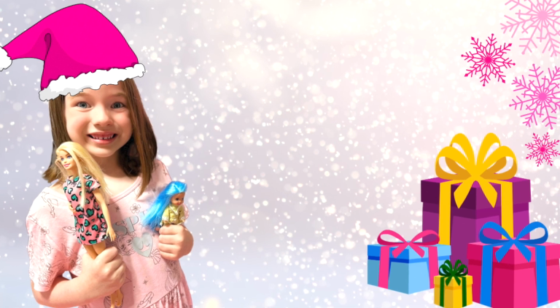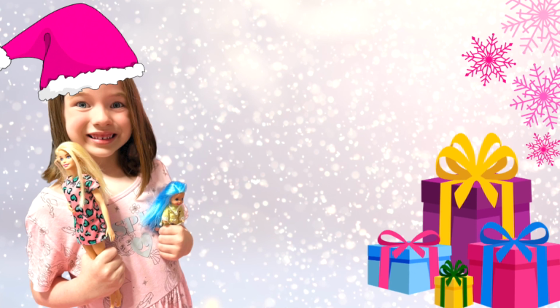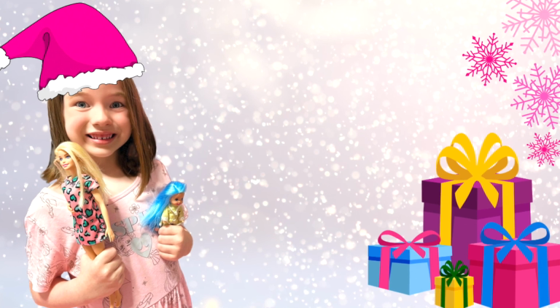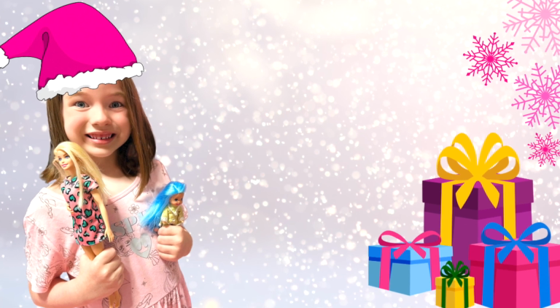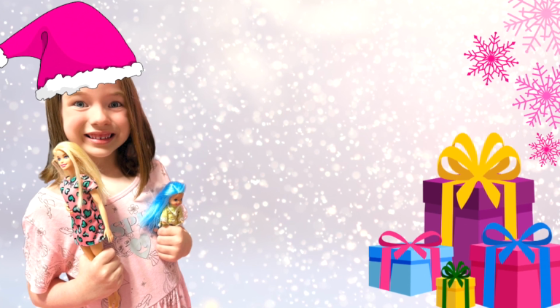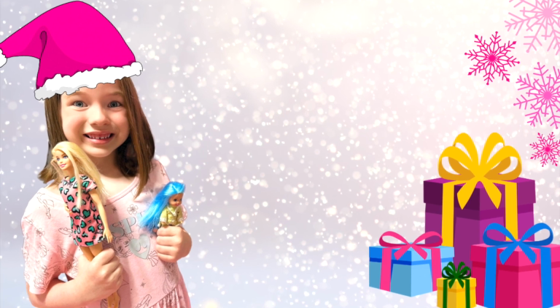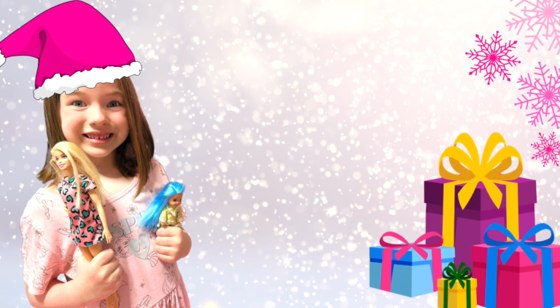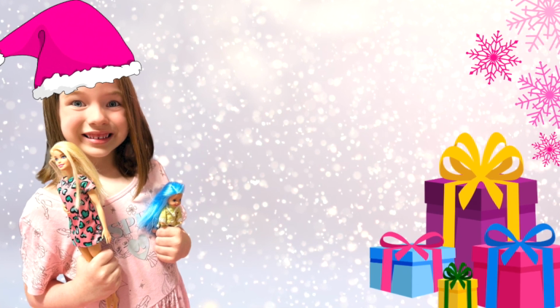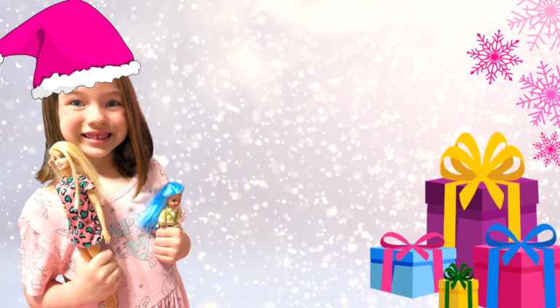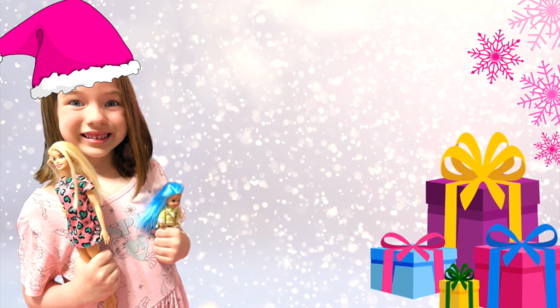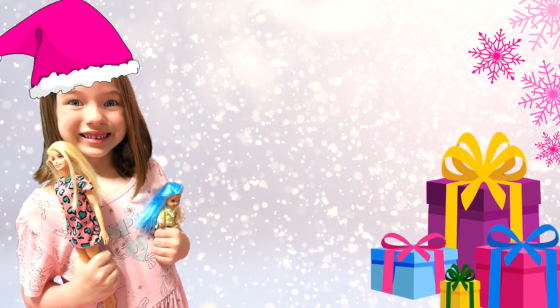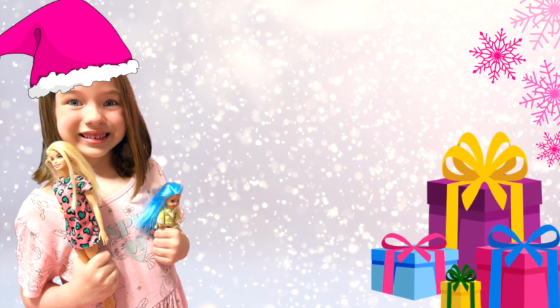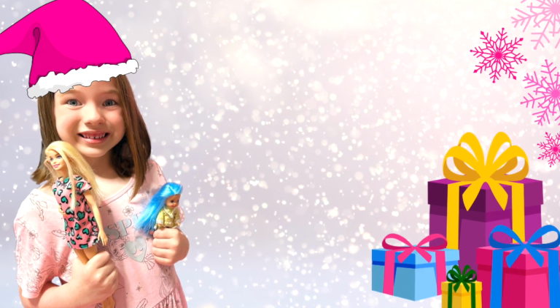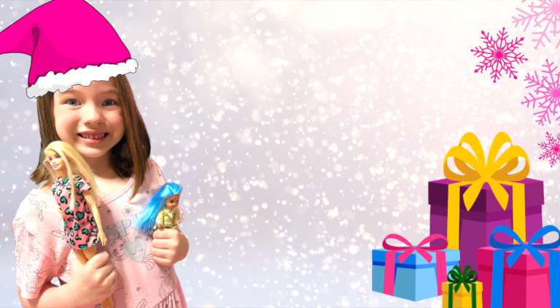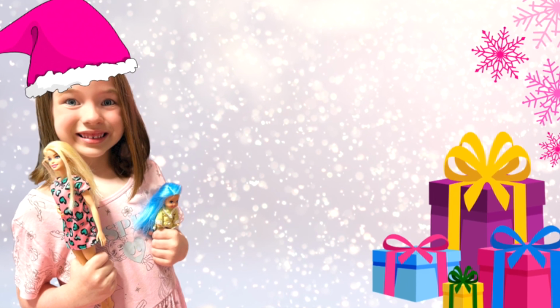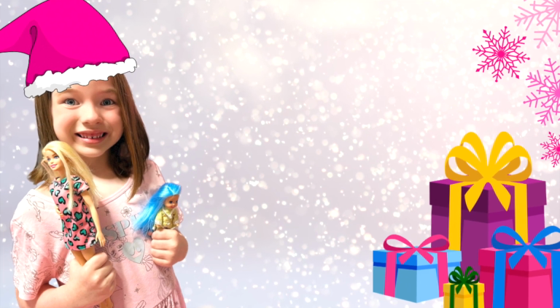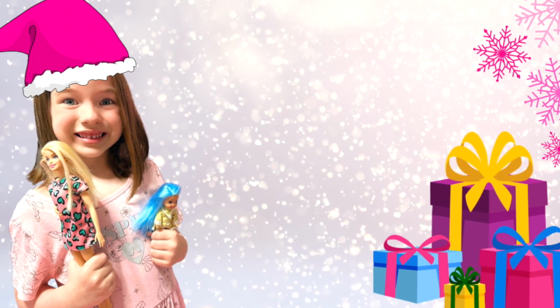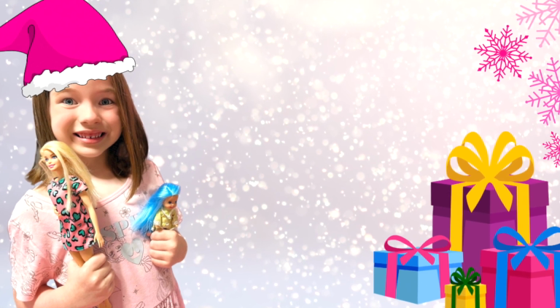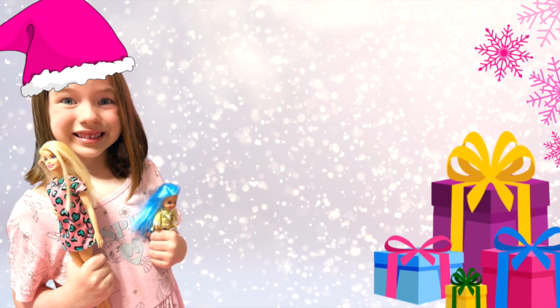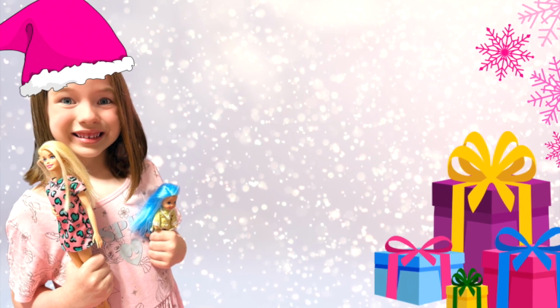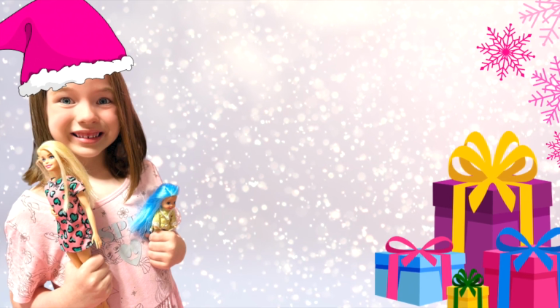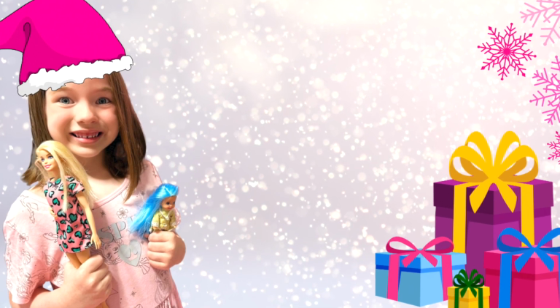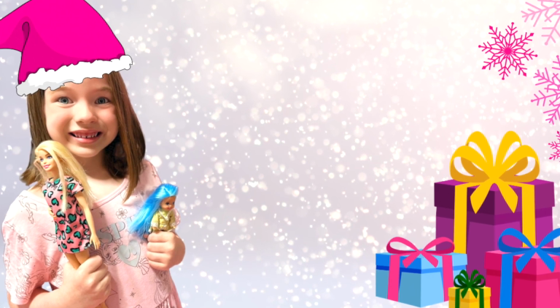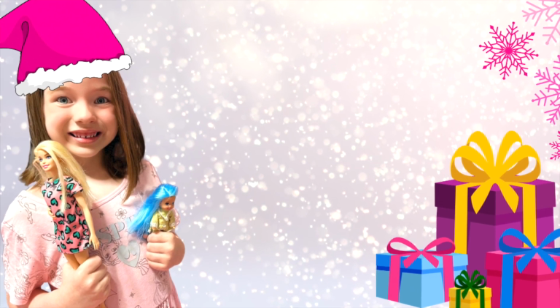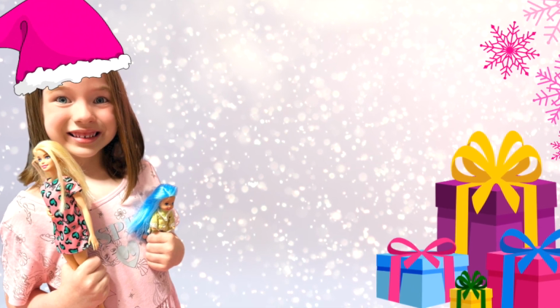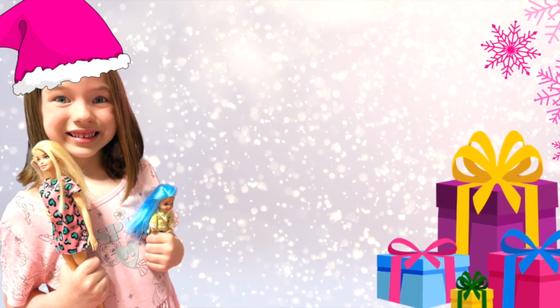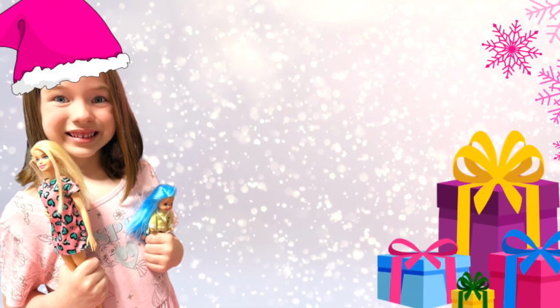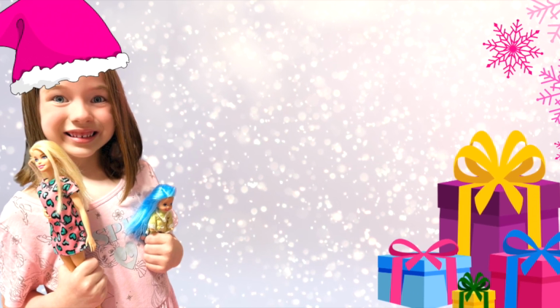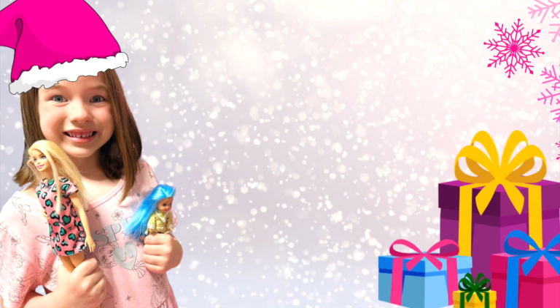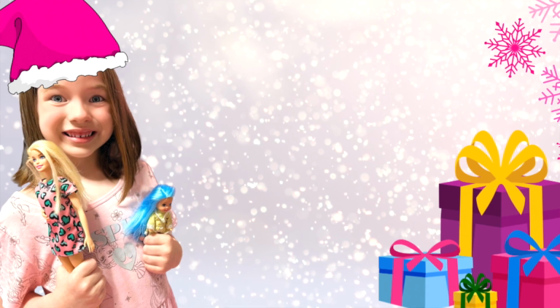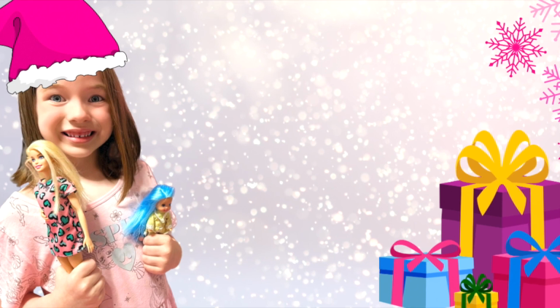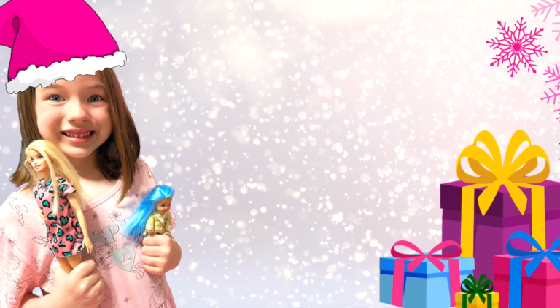Hope you liked watching this video, and happy holidays! Bye!